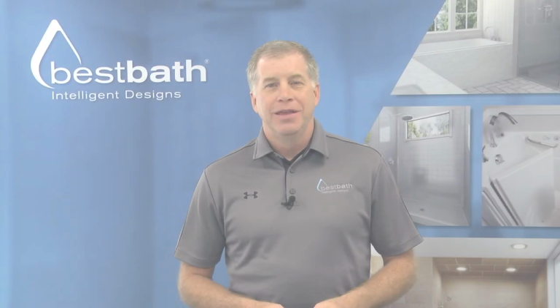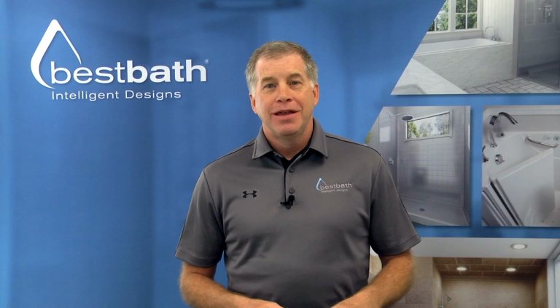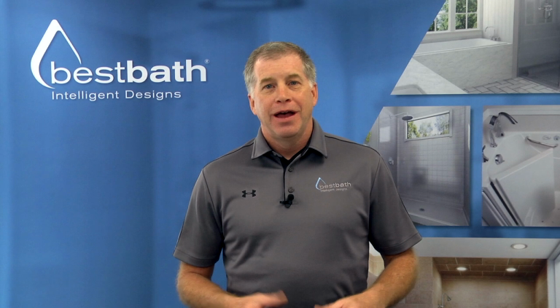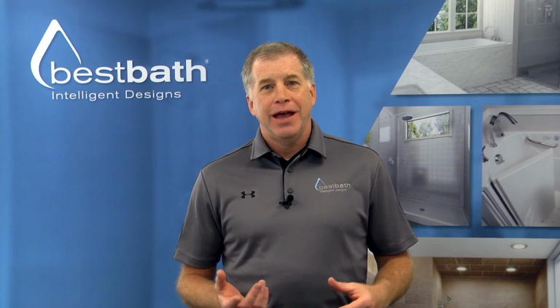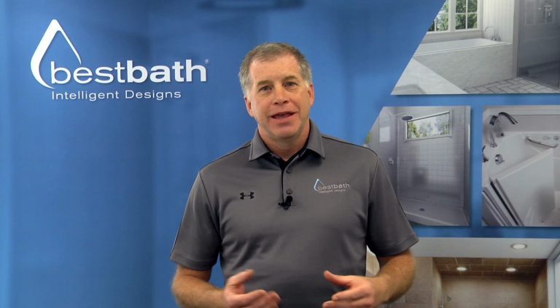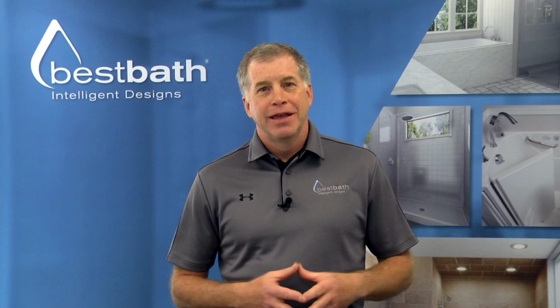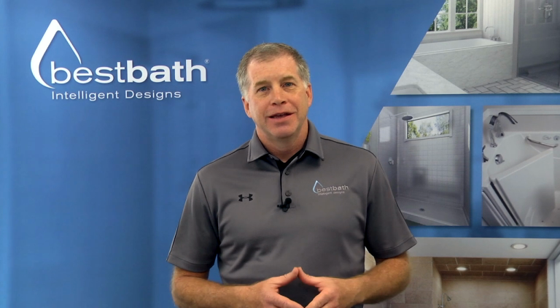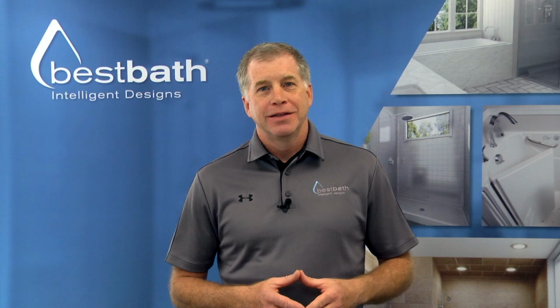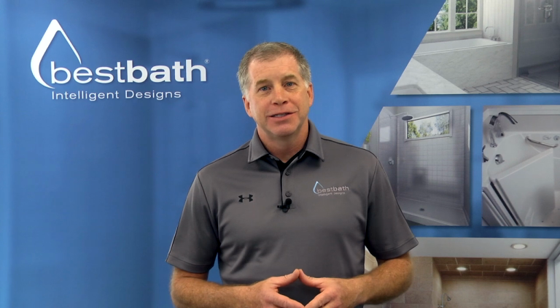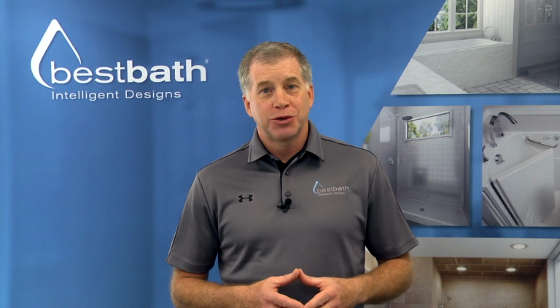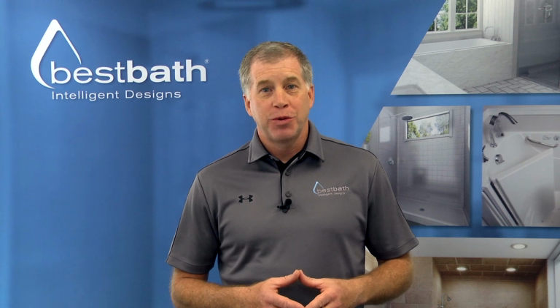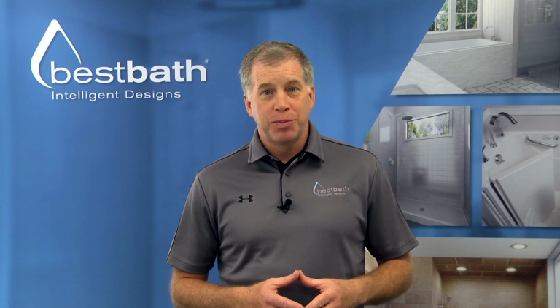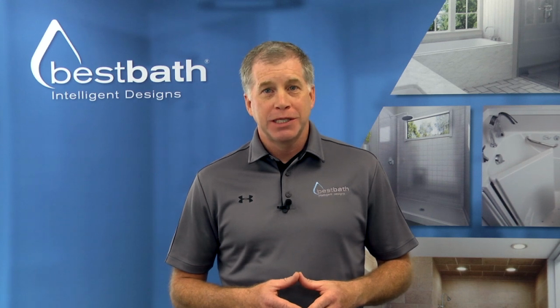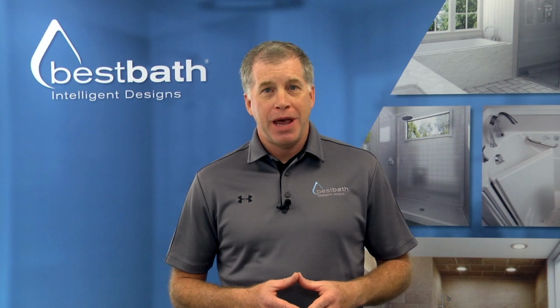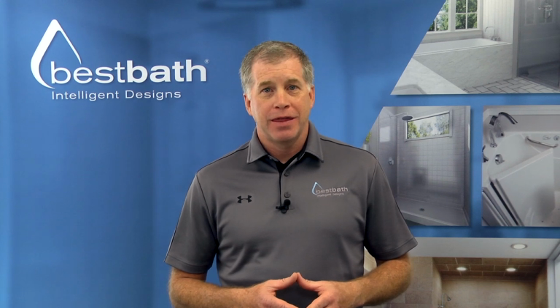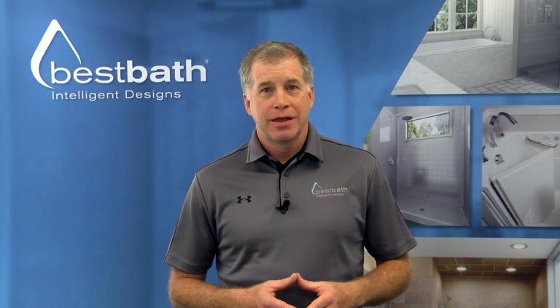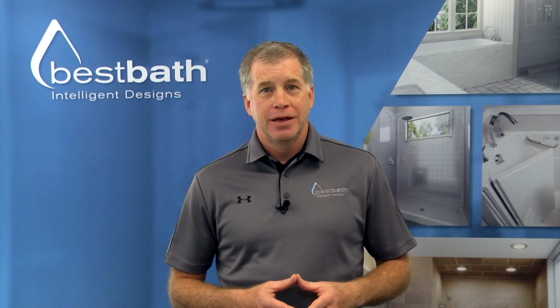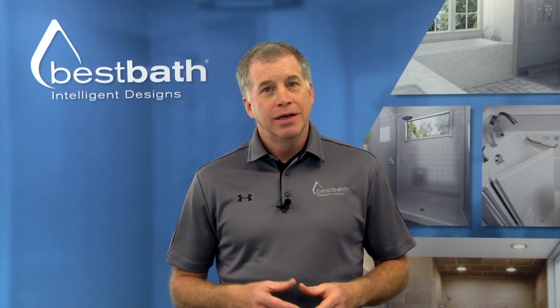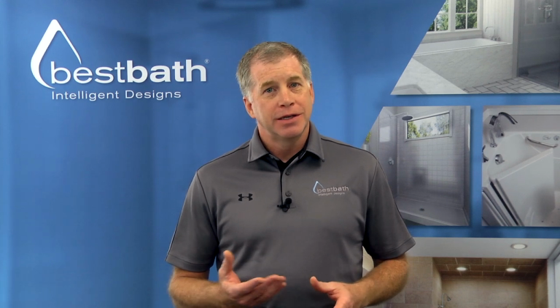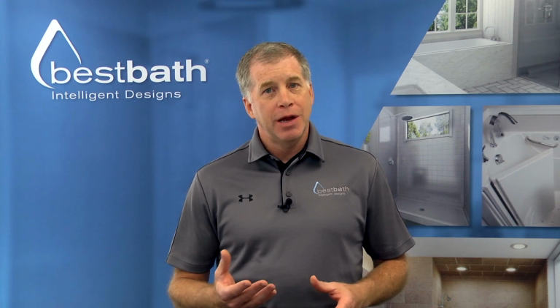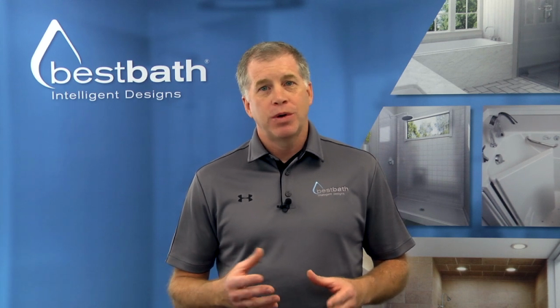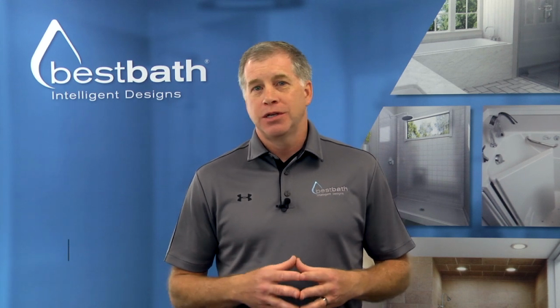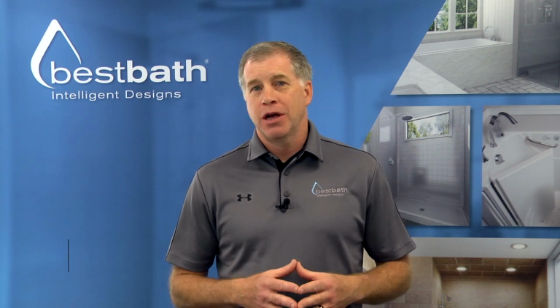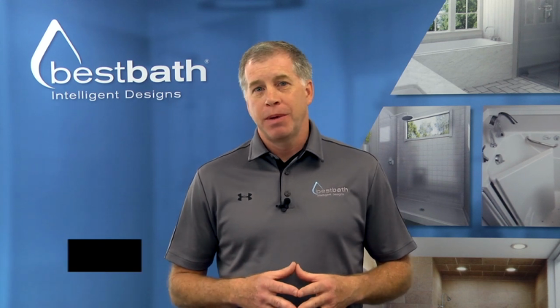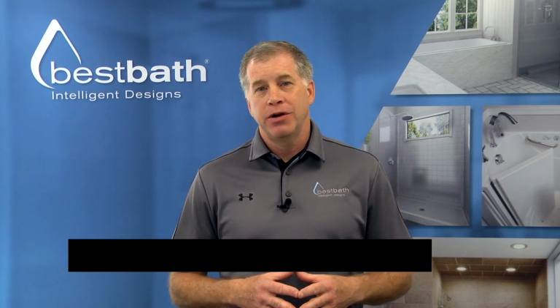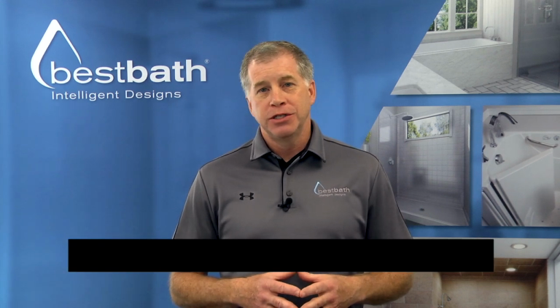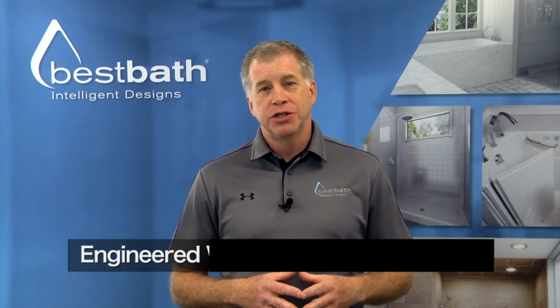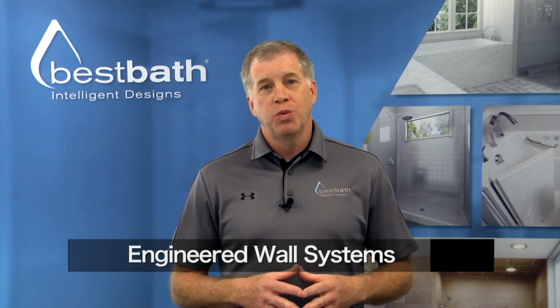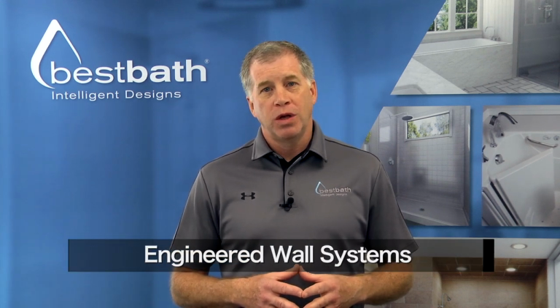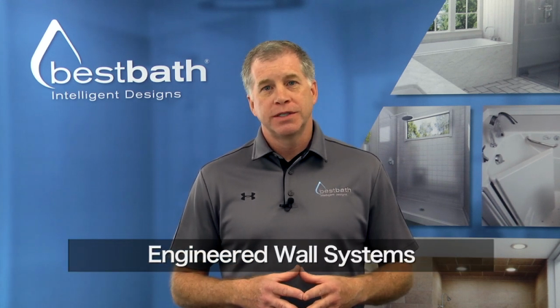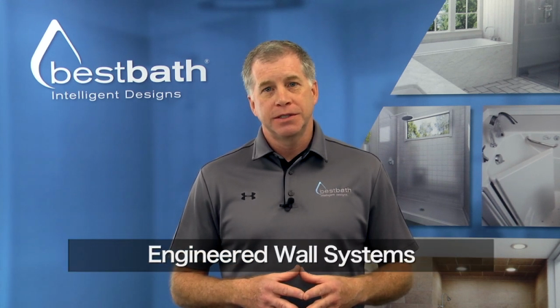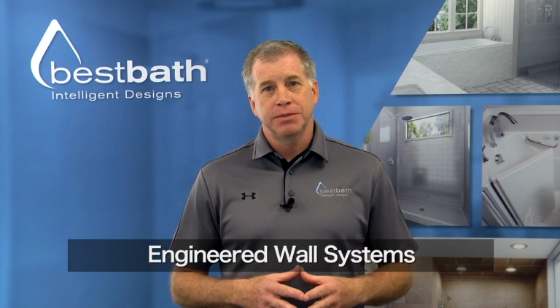Hi, this is Greg with Best Bath. Today I want to talk about our engineered wall systems.